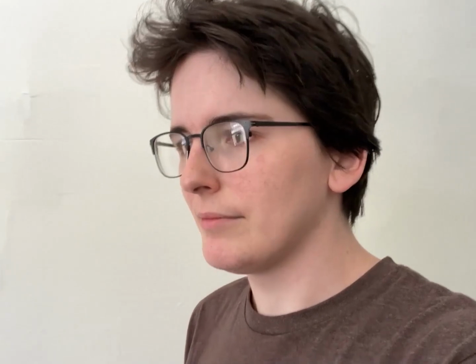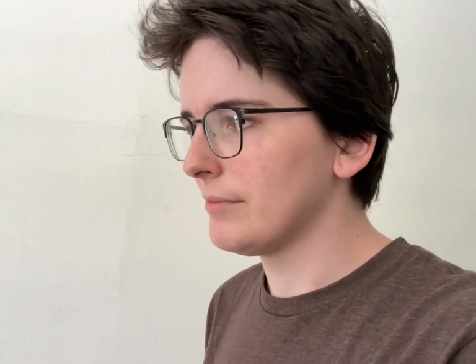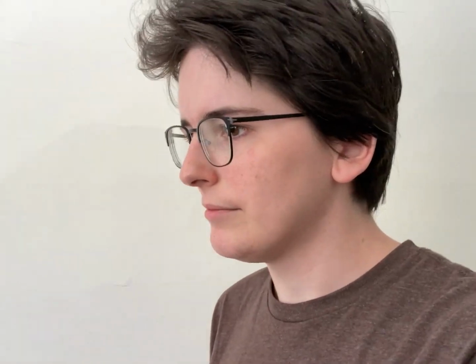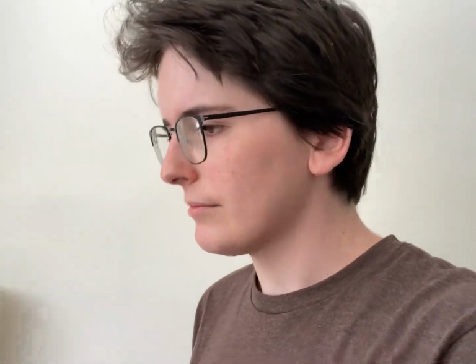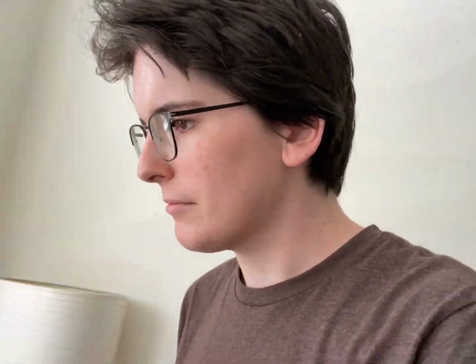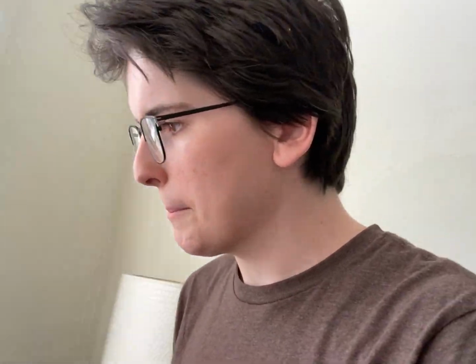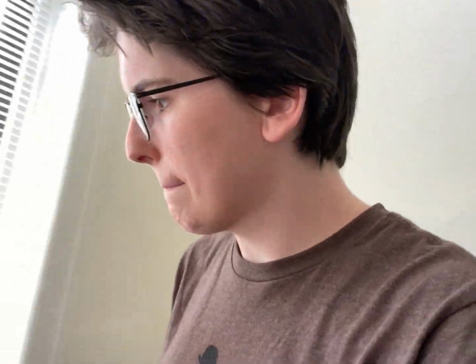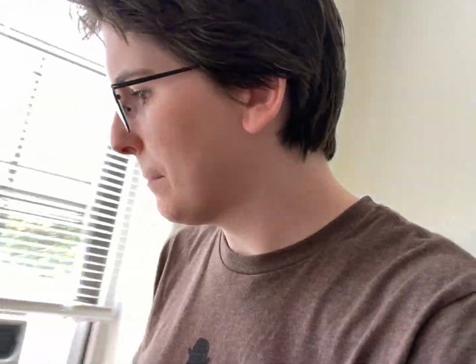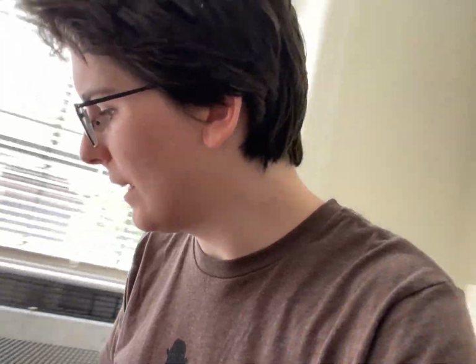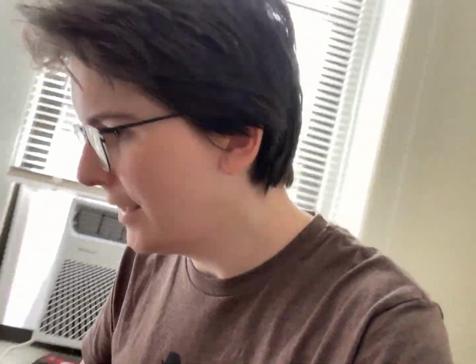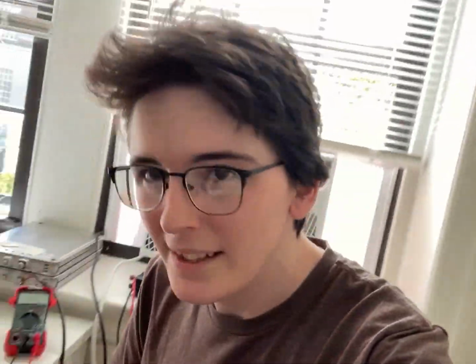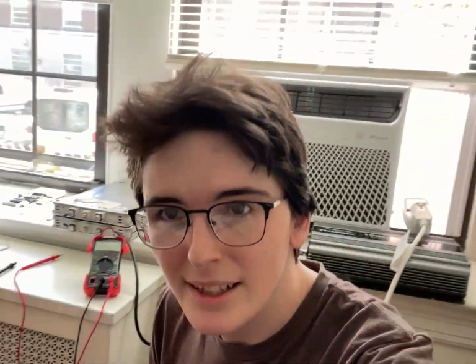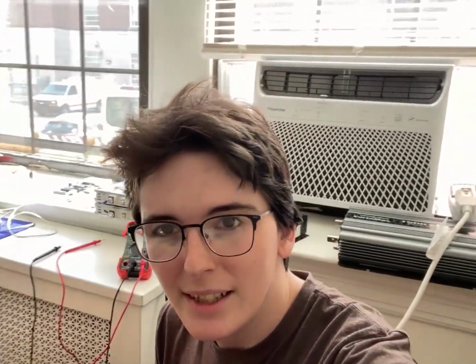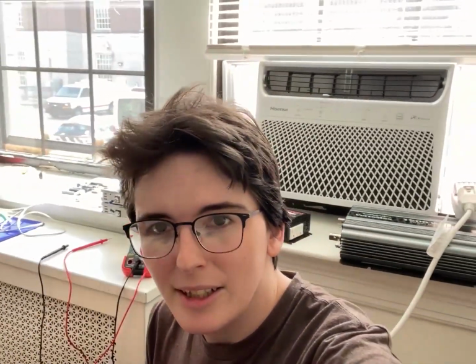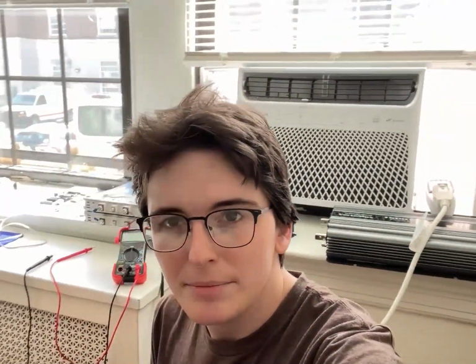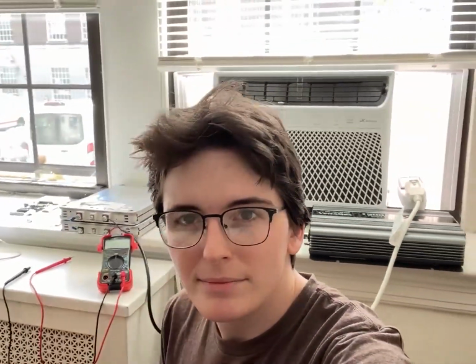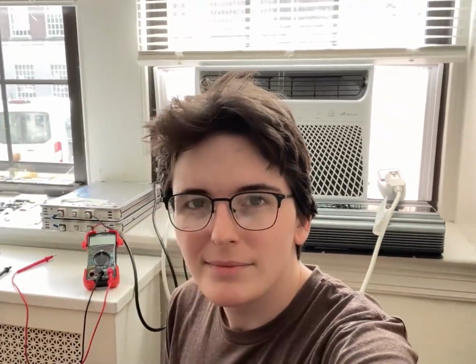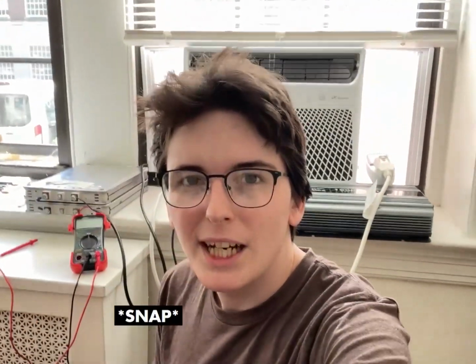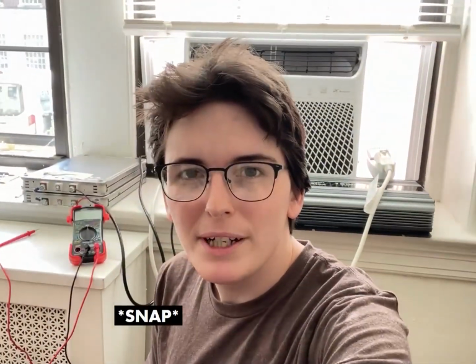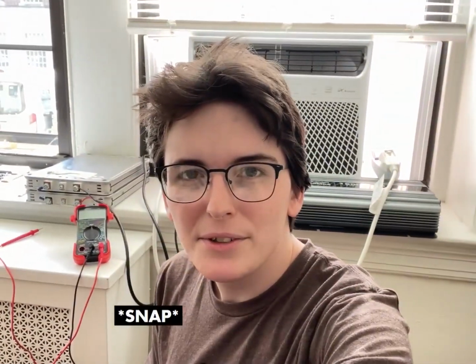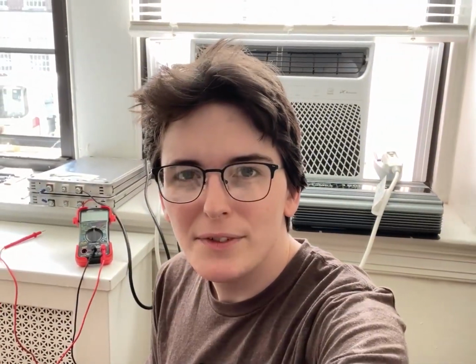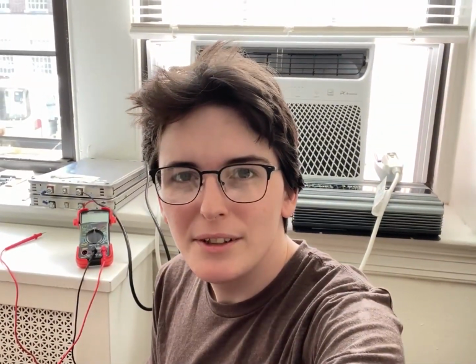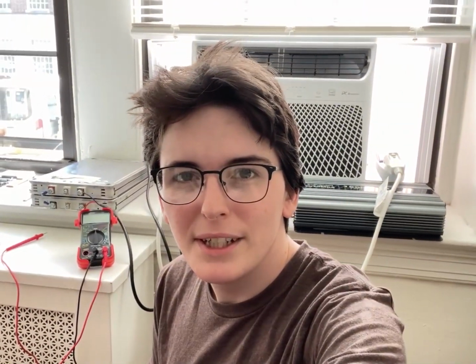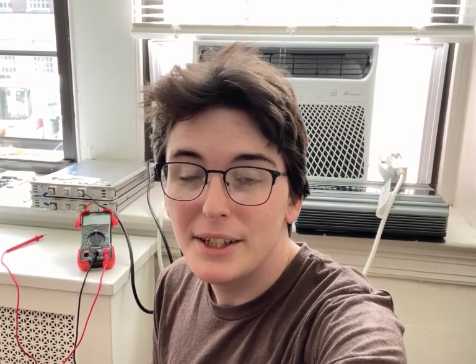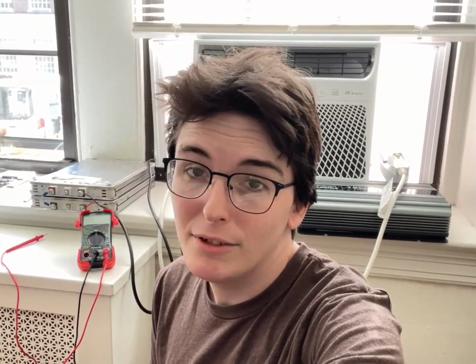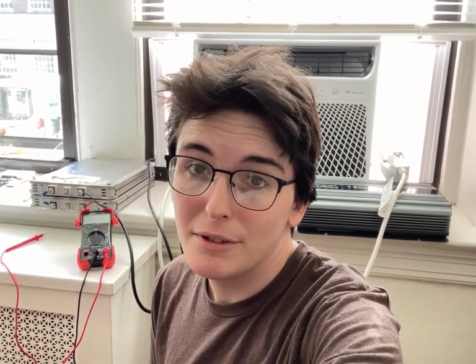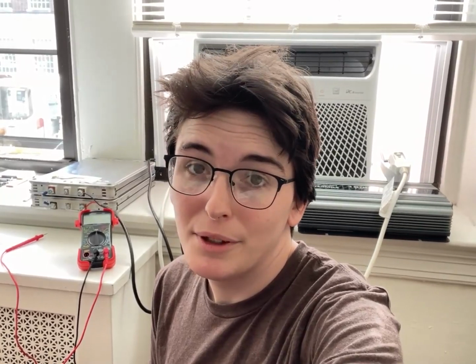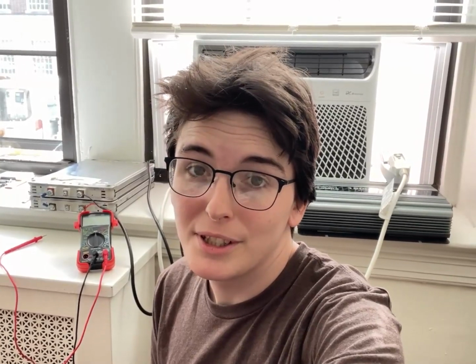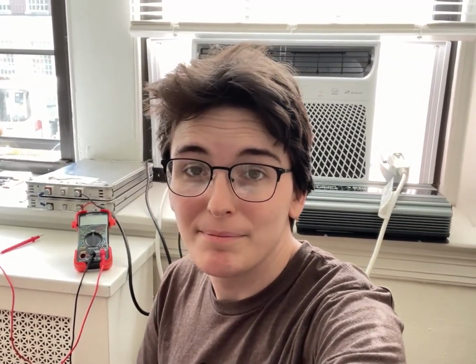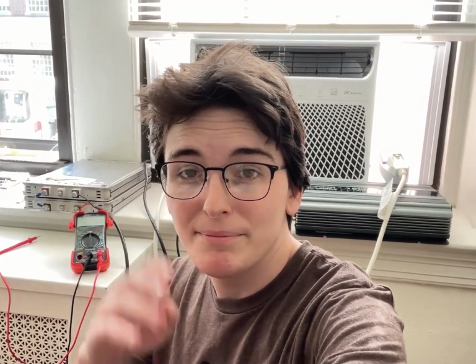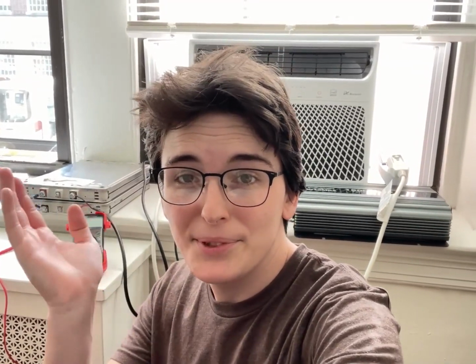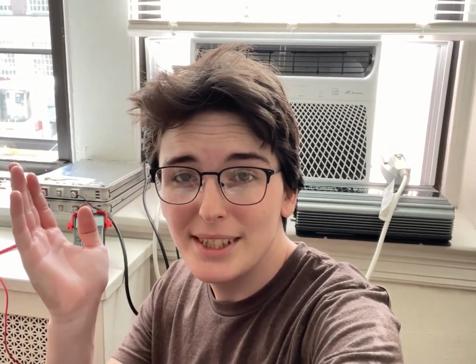I hope you guys enjoyed this video. Thank you very much for watching. See ya.